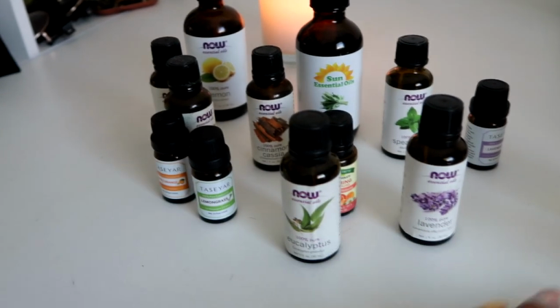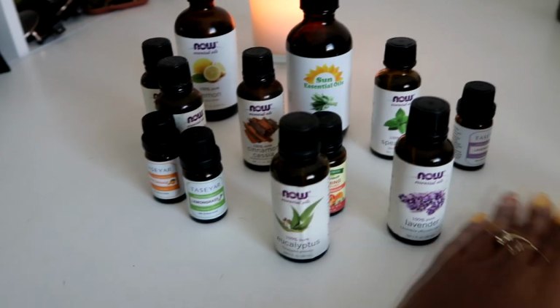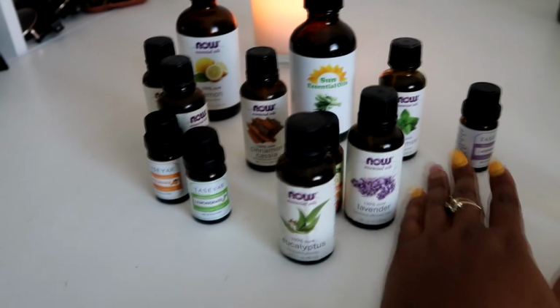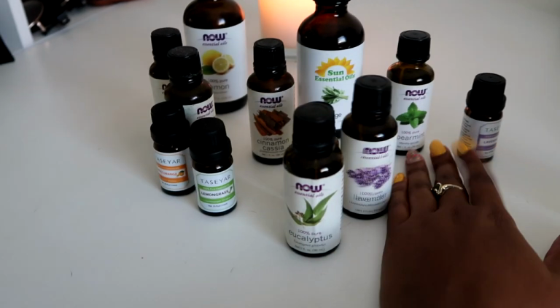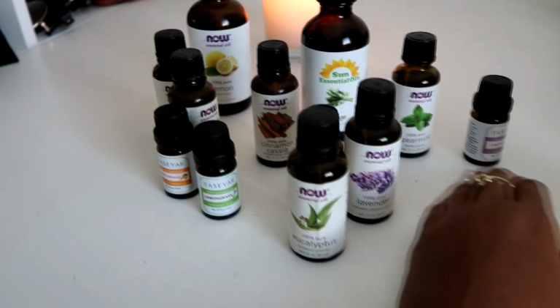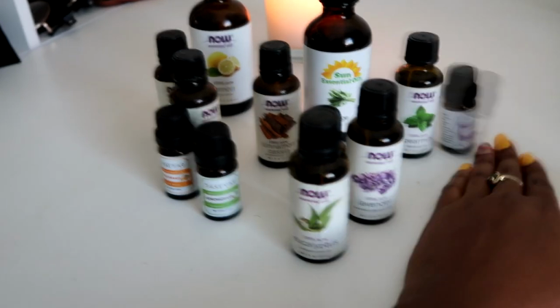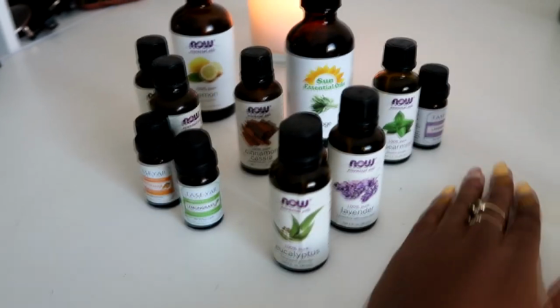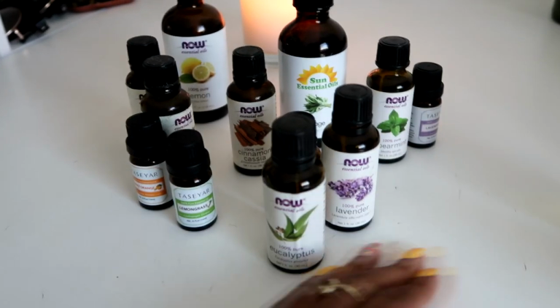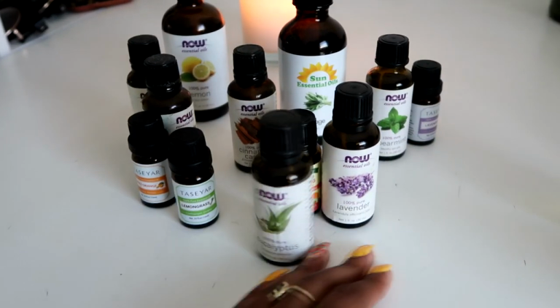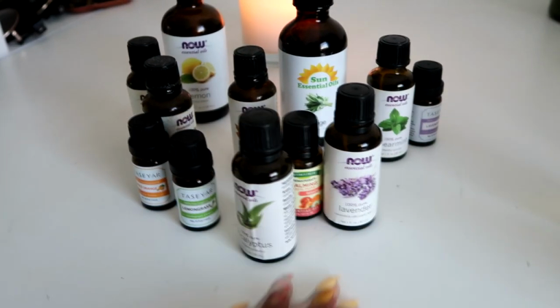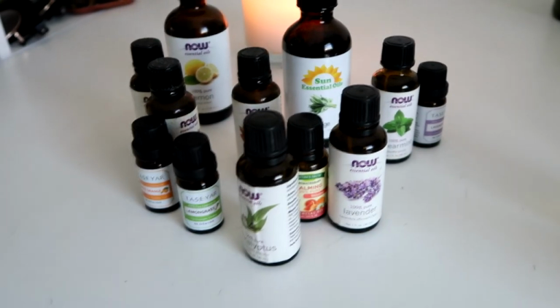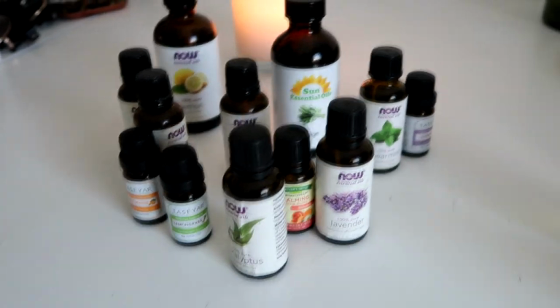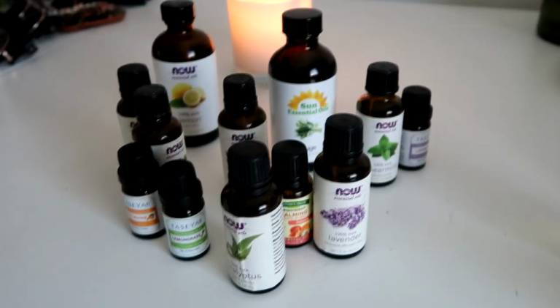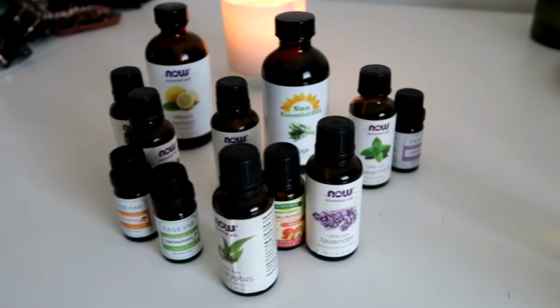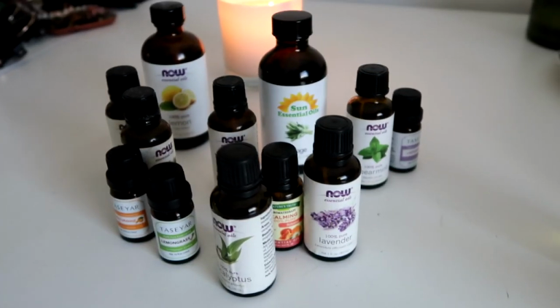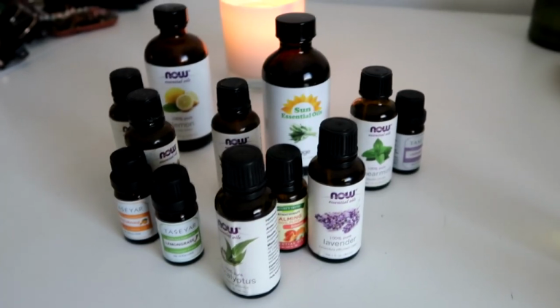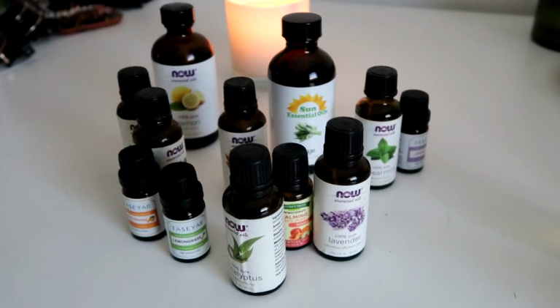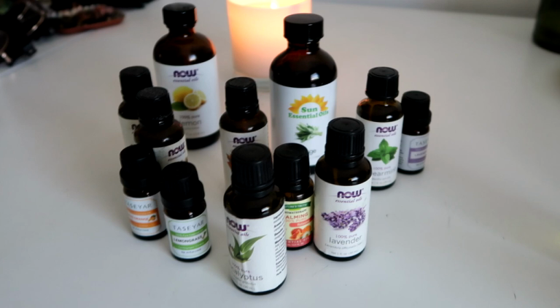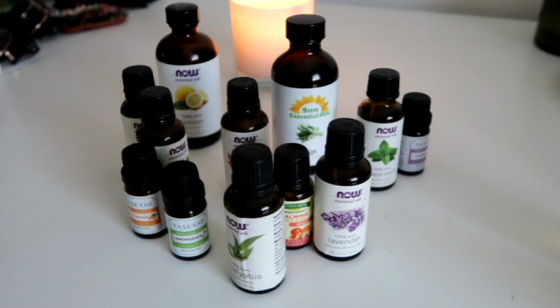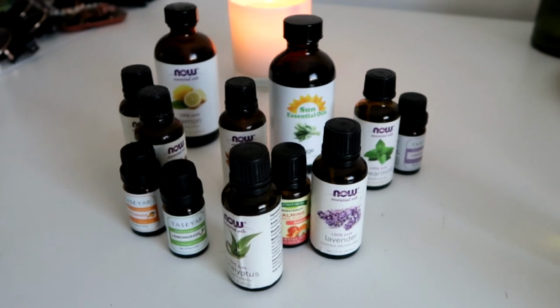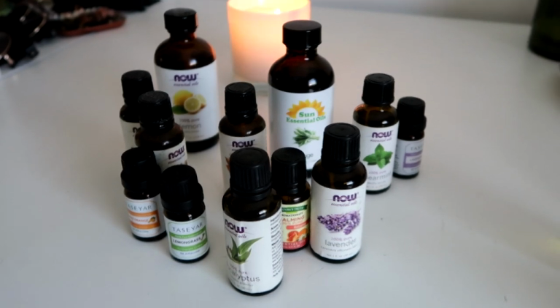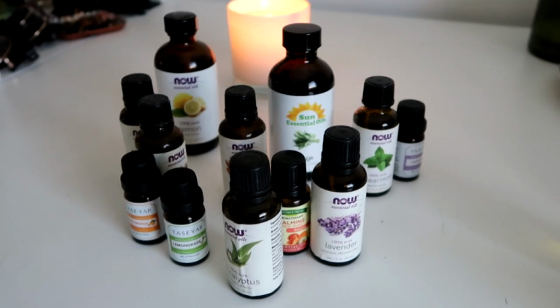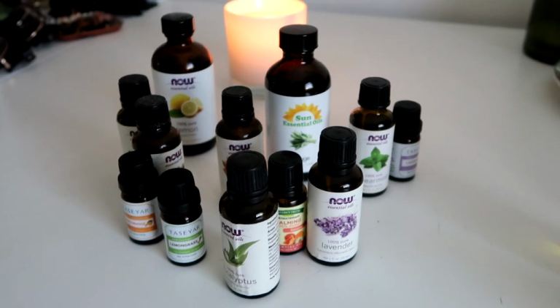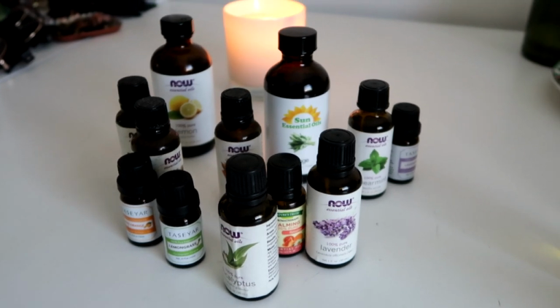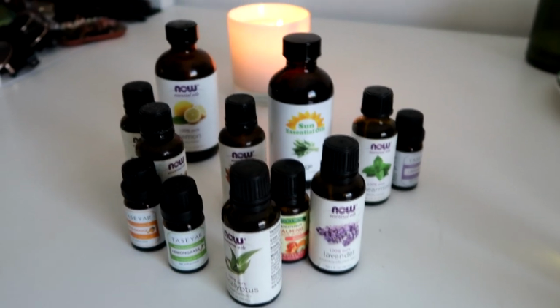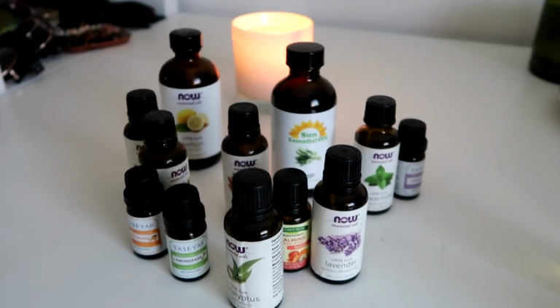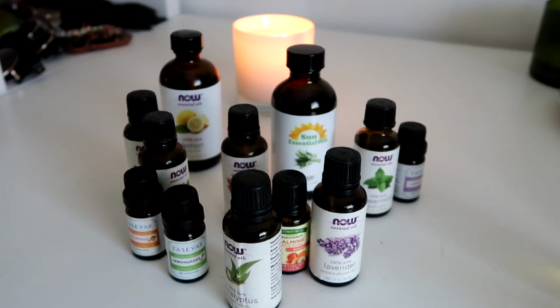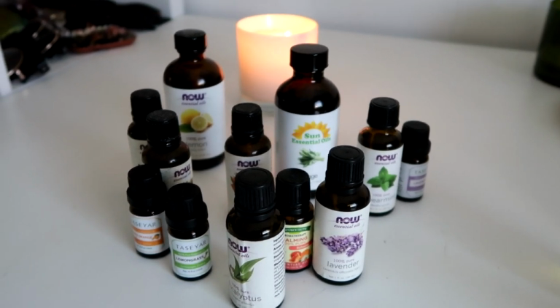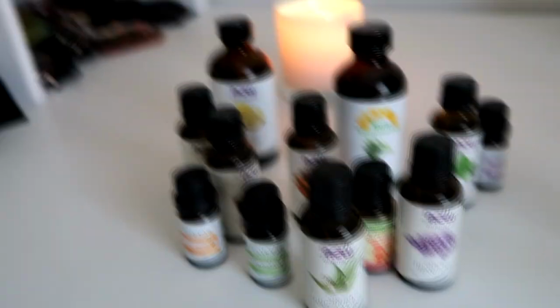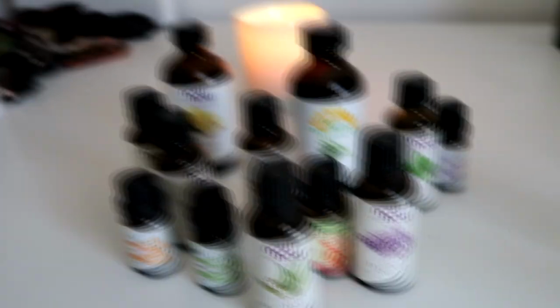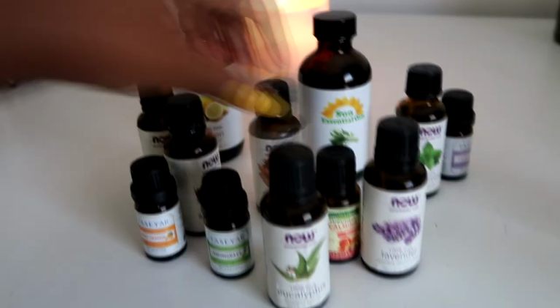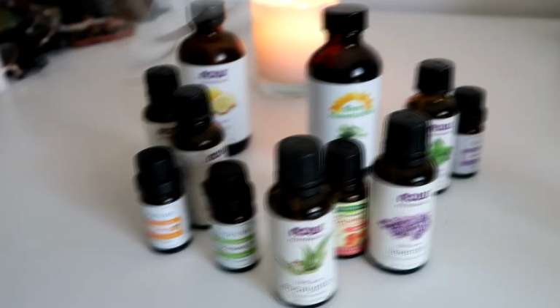Want to see how I make mine? Stay tuned. So here are some of my favorite essential oils. It's time for me to create my own fragrances.